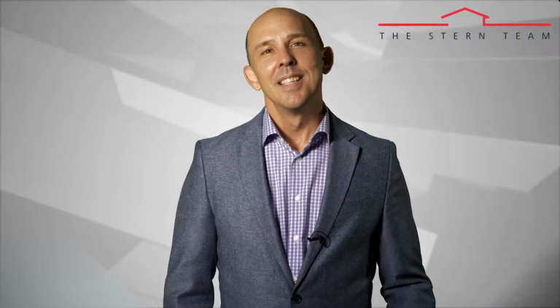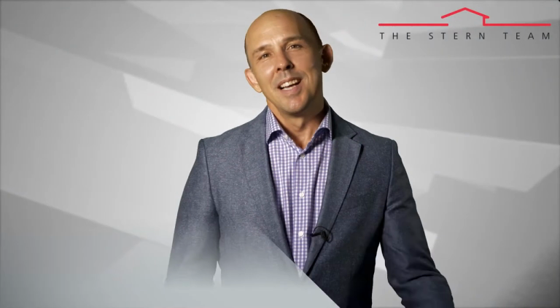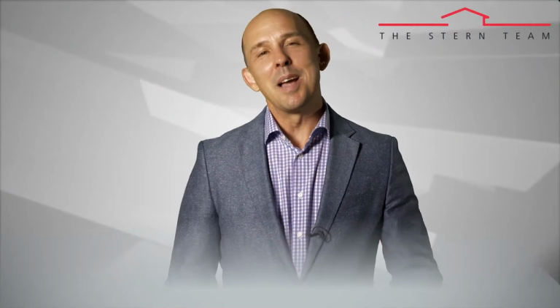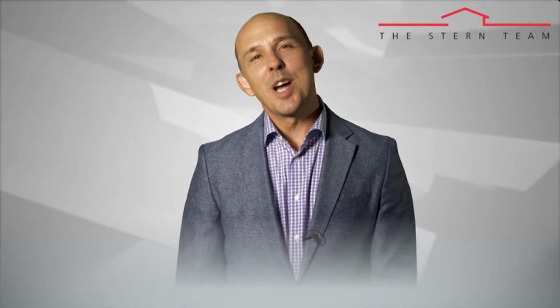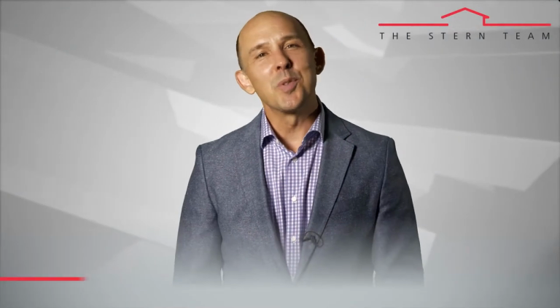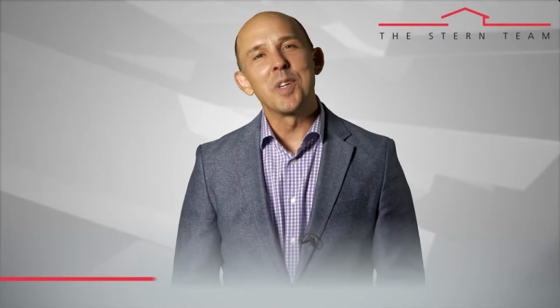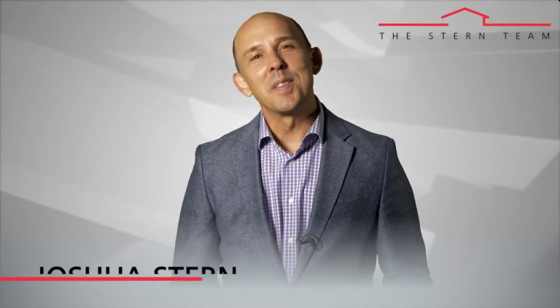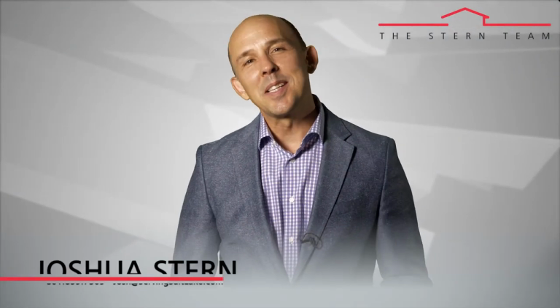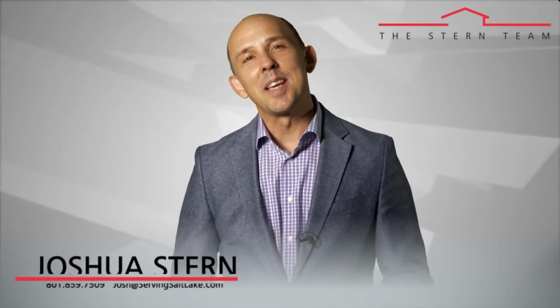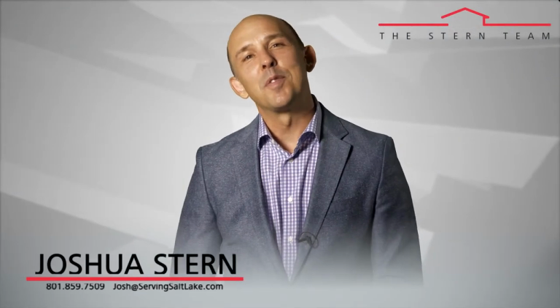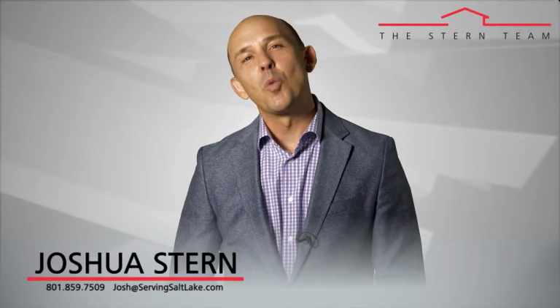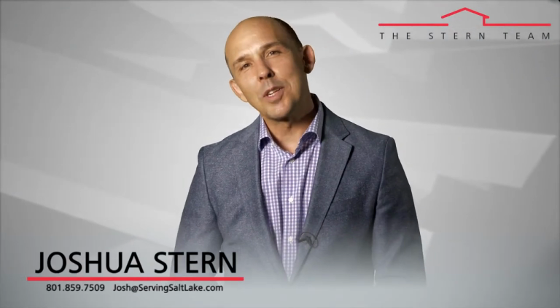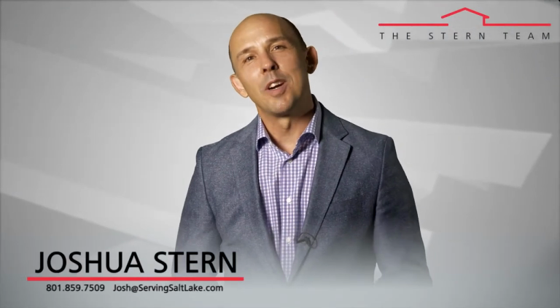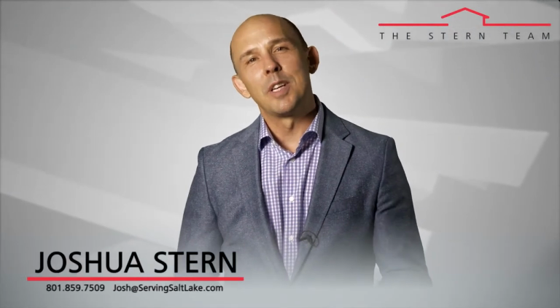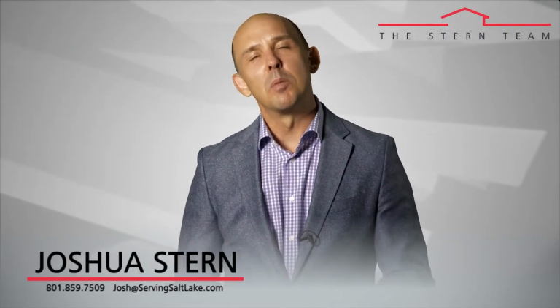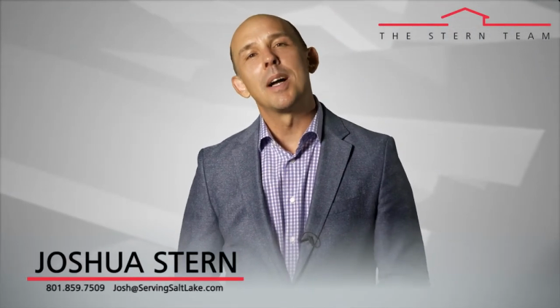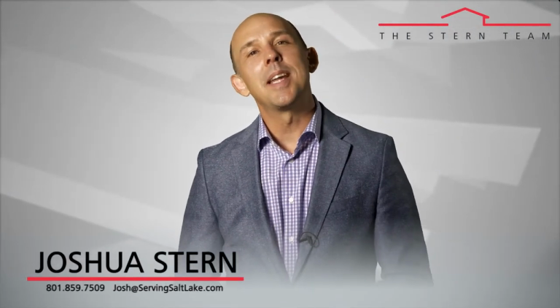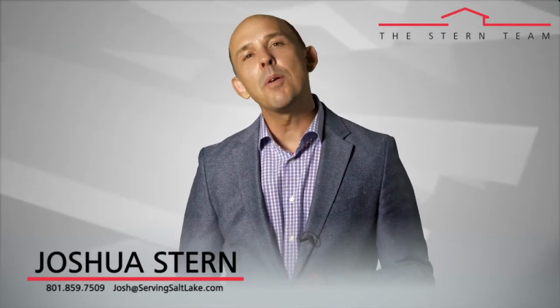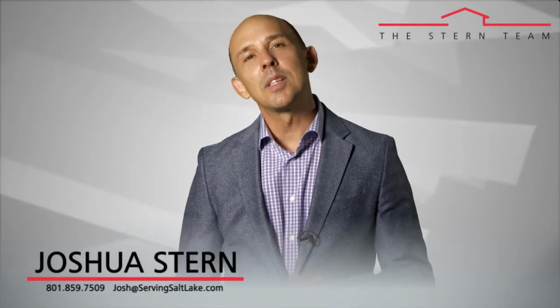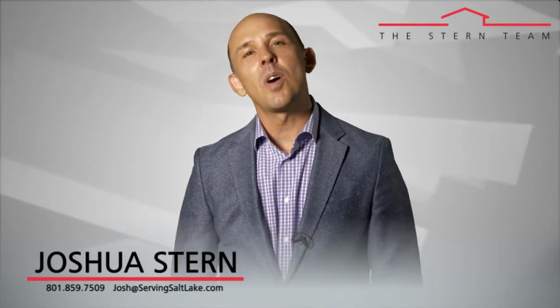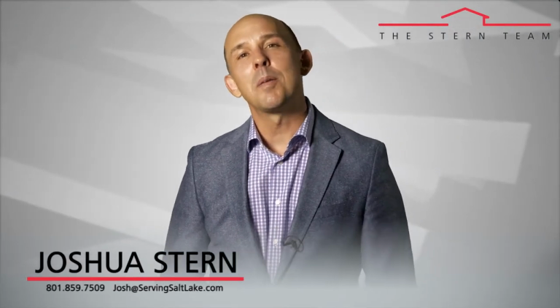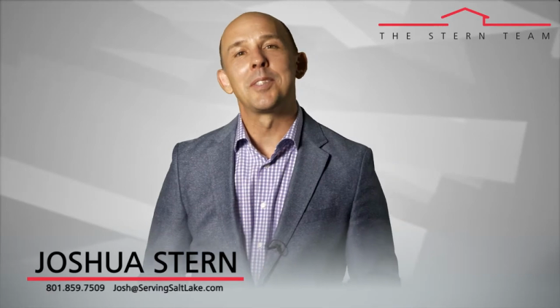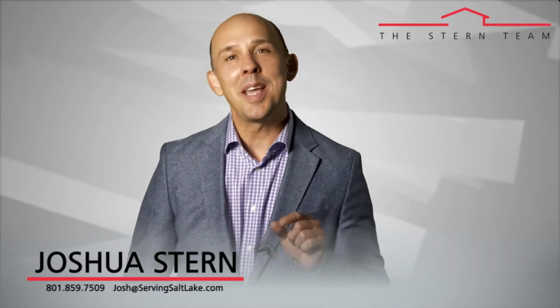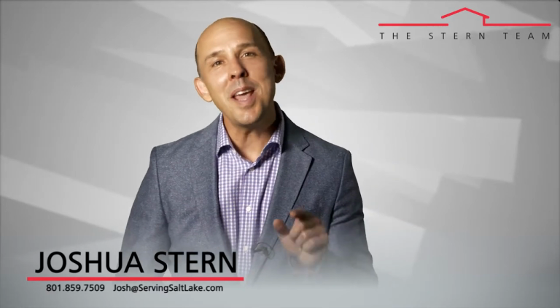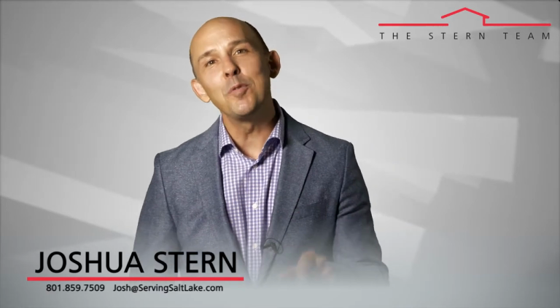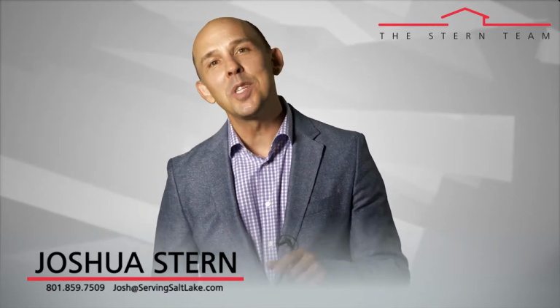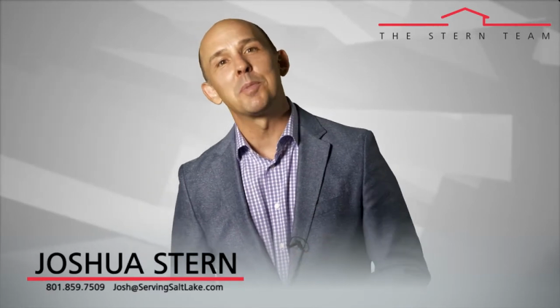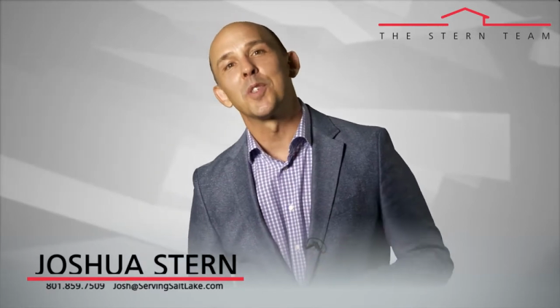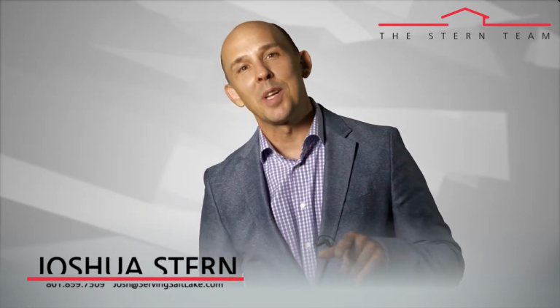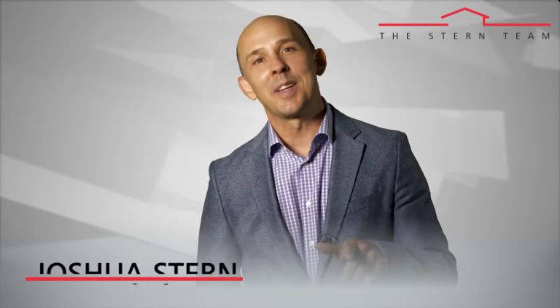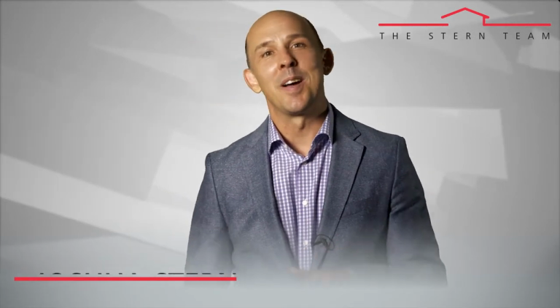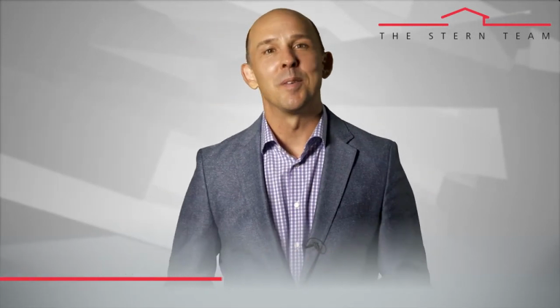Hi, I'm Joshua Stern and thanks again for watching our video blog. Today I wanted to talk about 10 helpful tips for selling a condo.